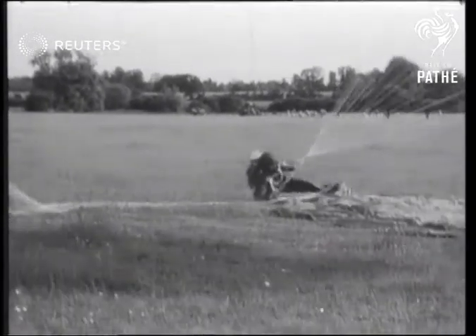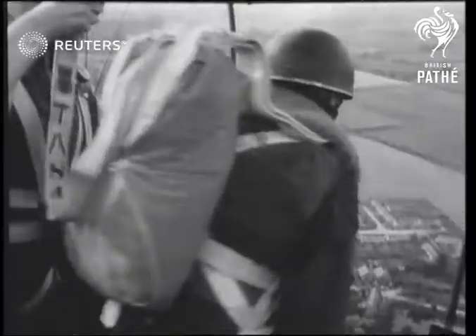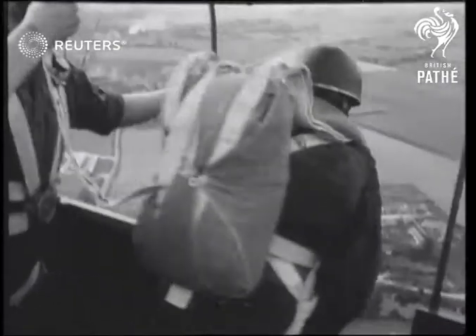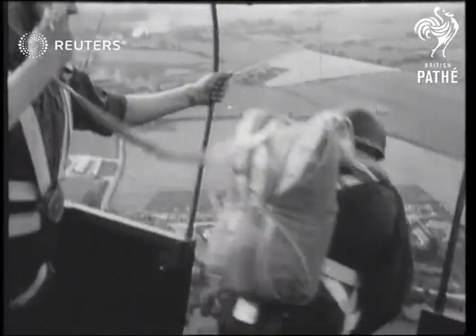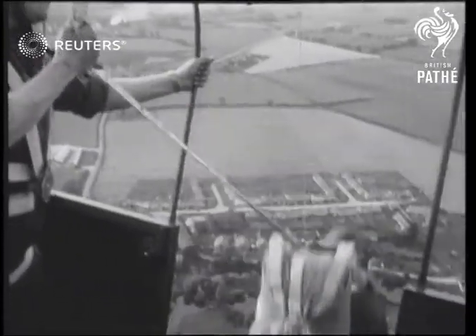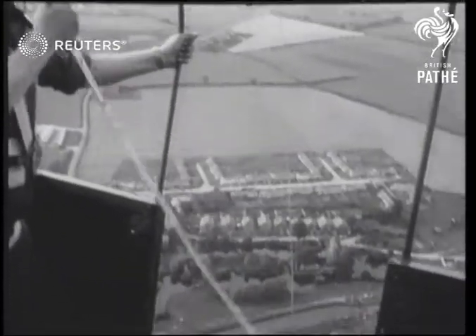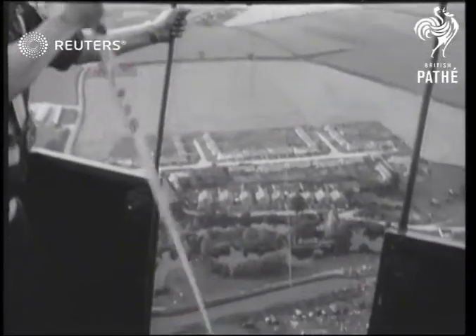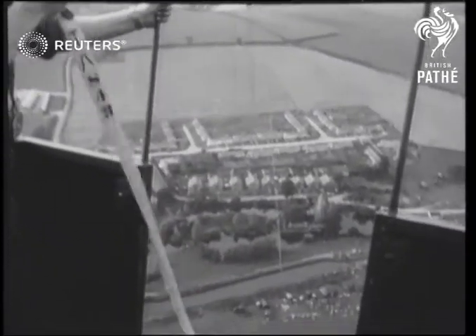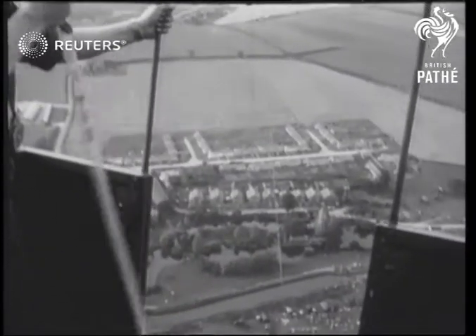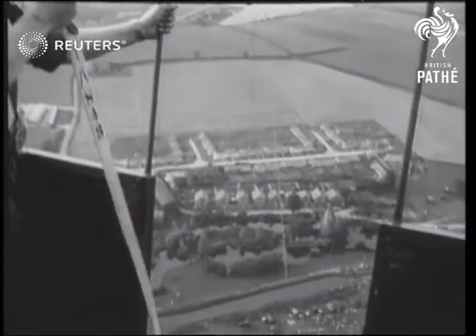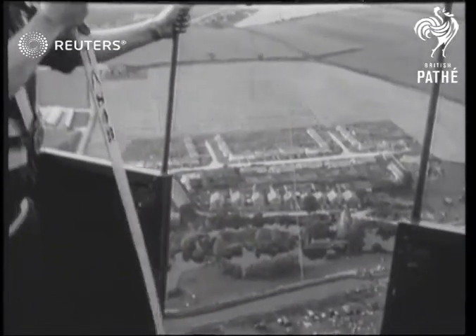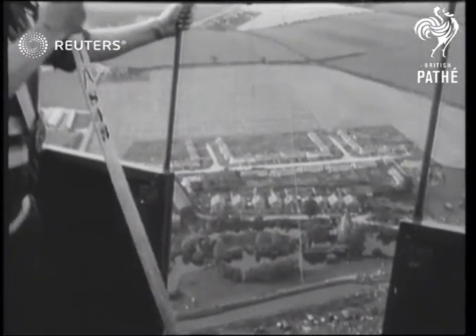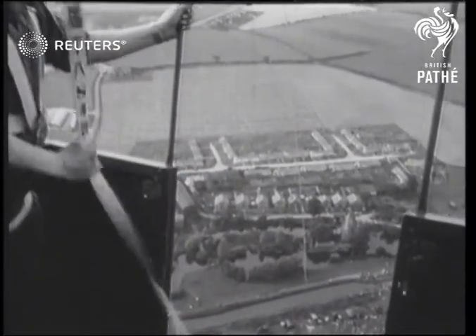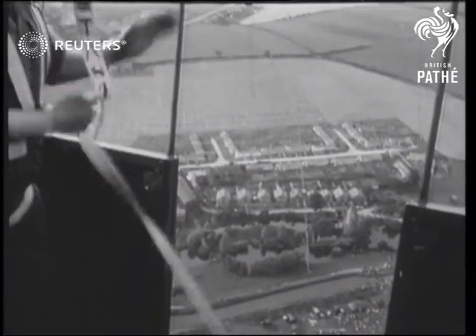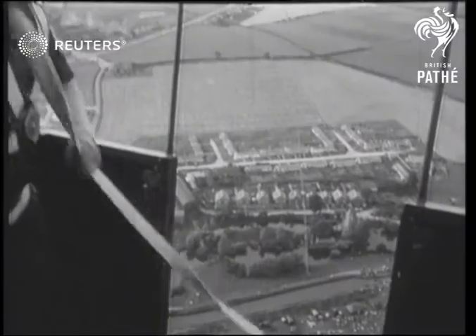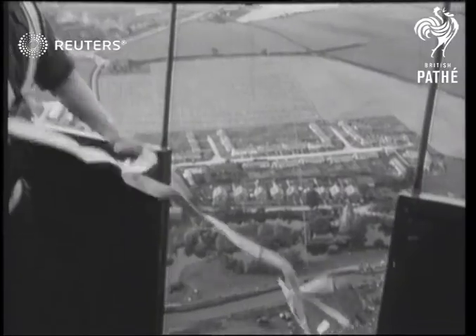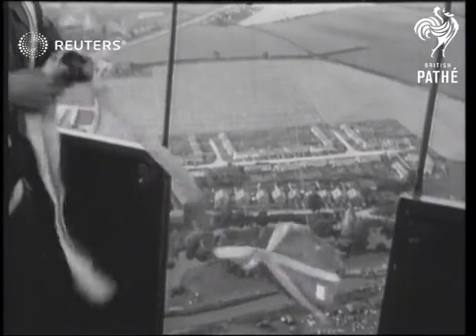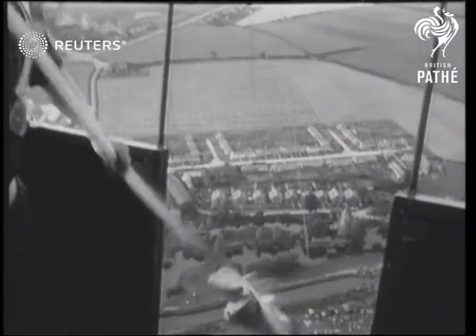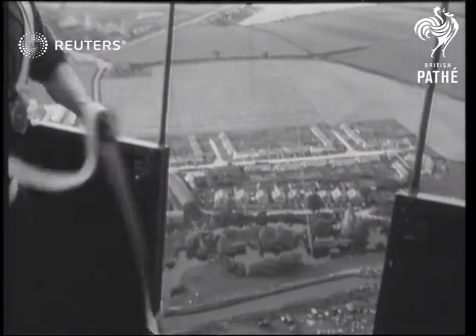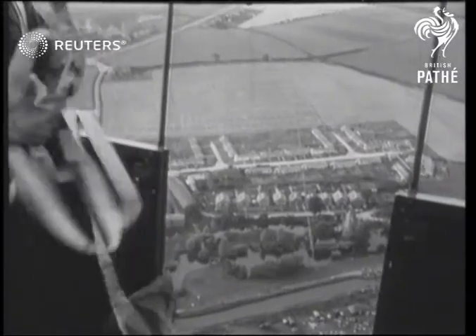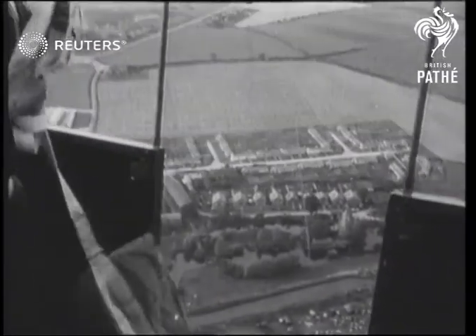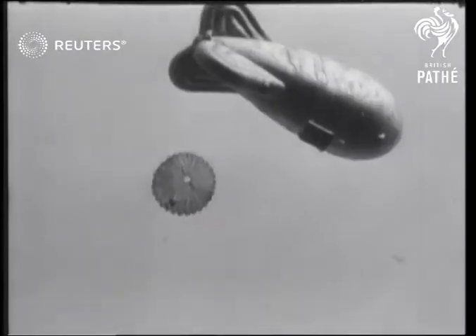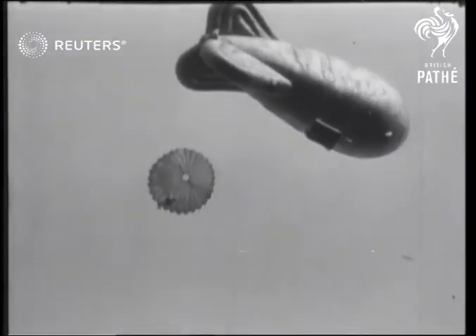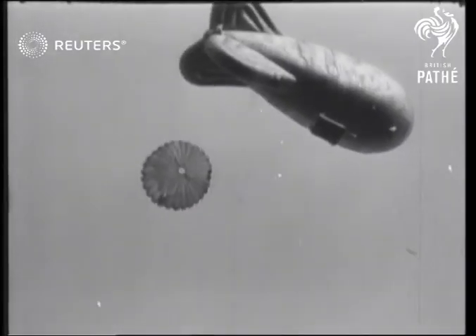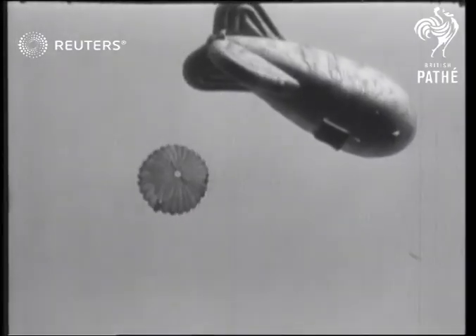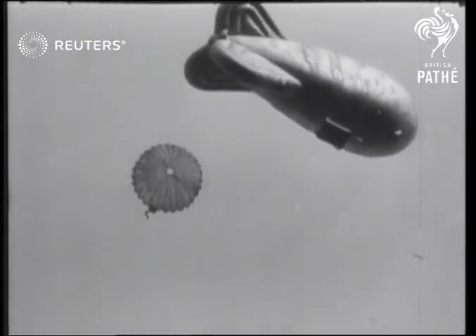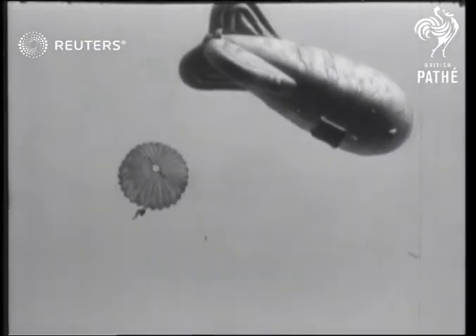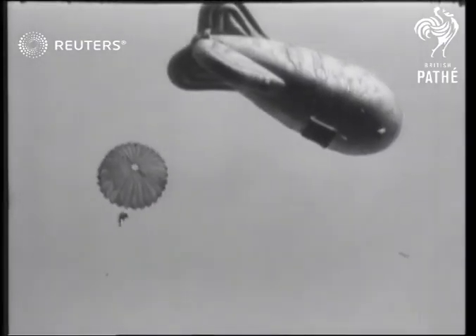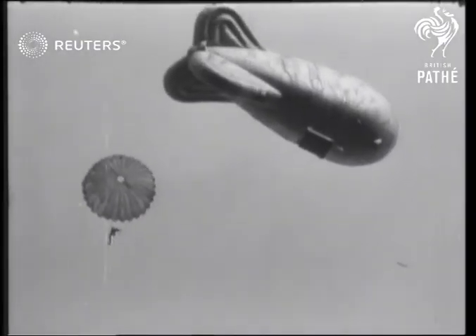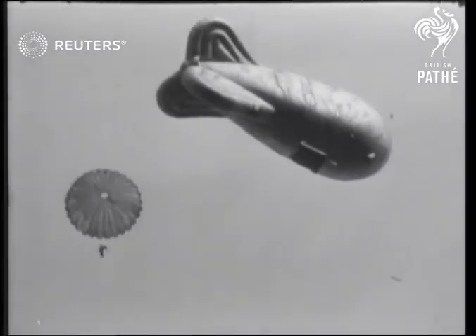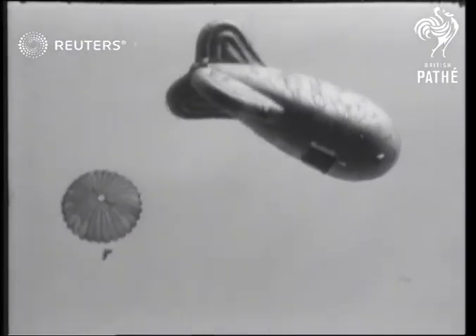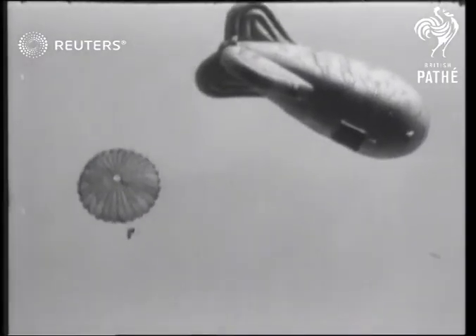Now let's go up to the balloon and see what faces these plucky volunteers as the earth rushes up to meet them. Each jump is made with skill and perfection.